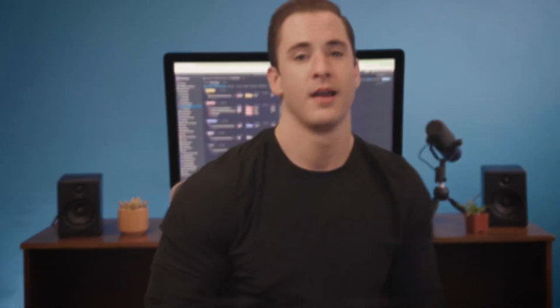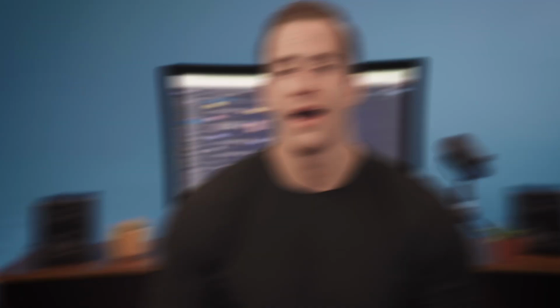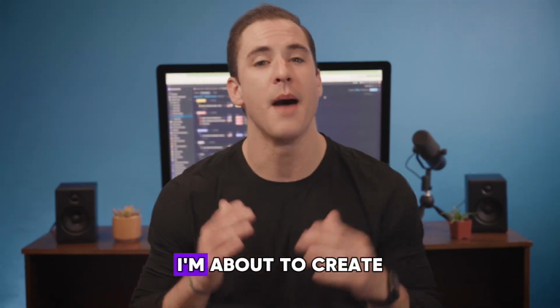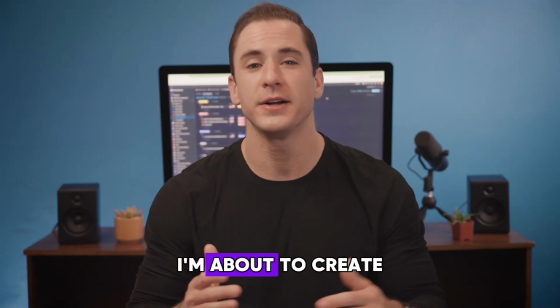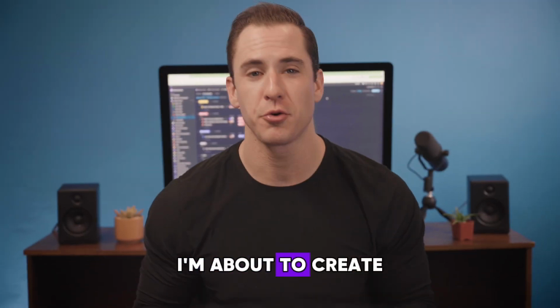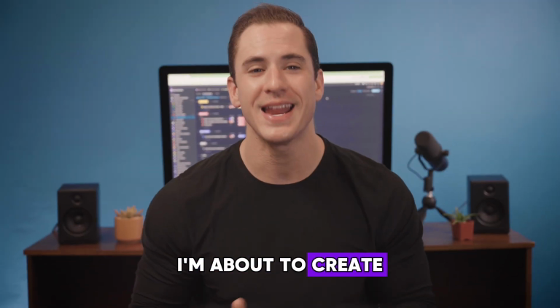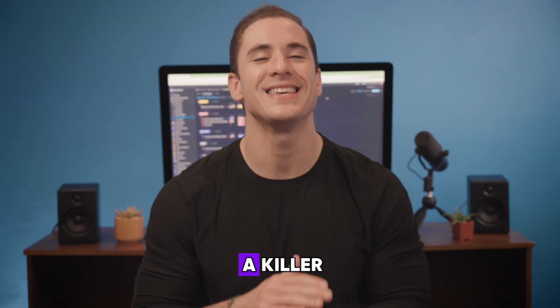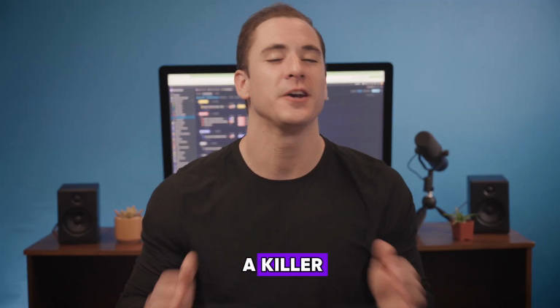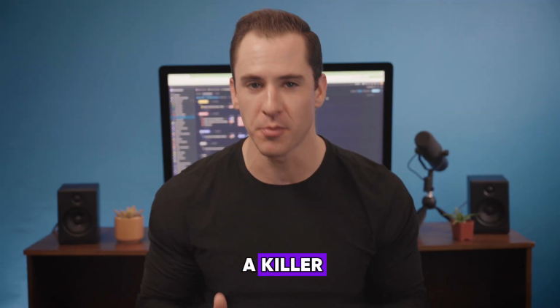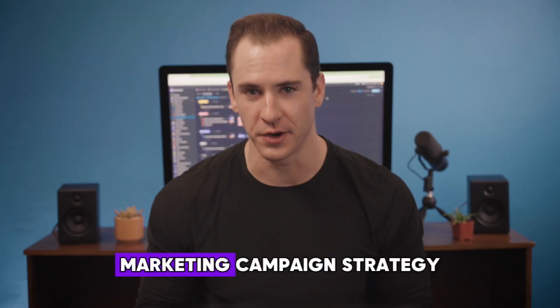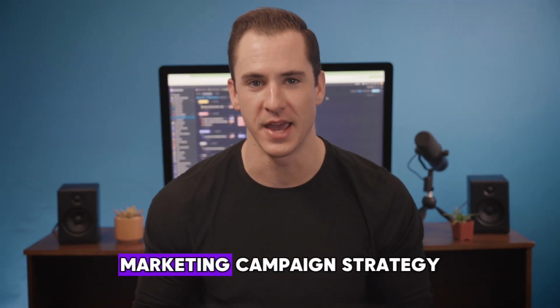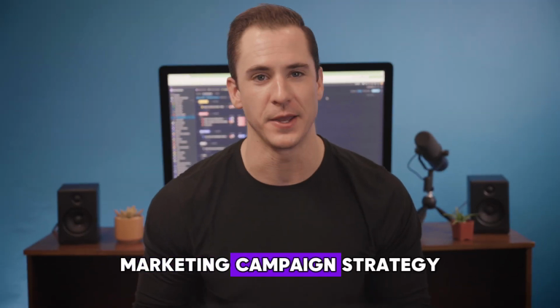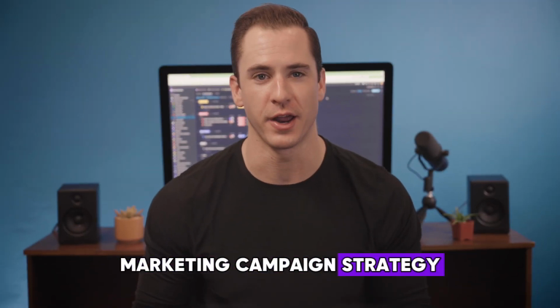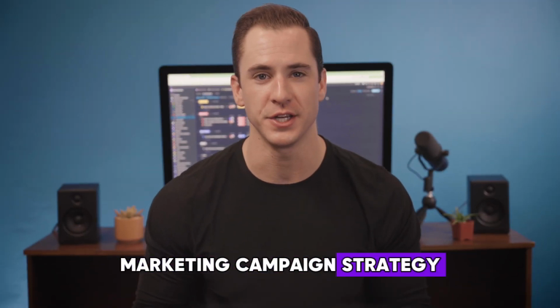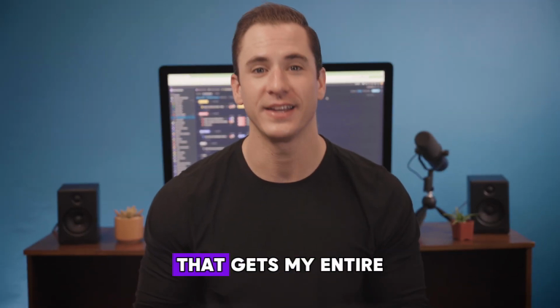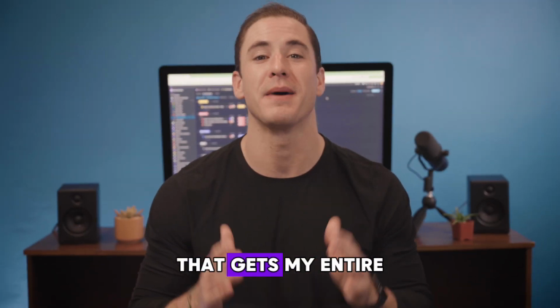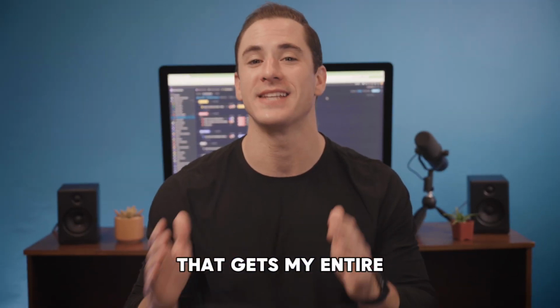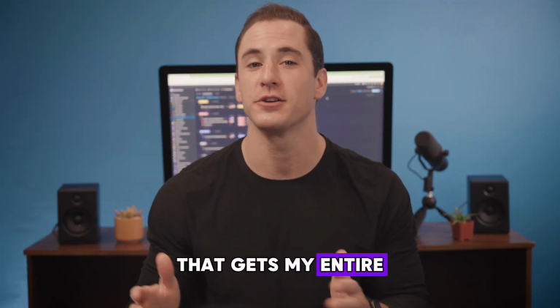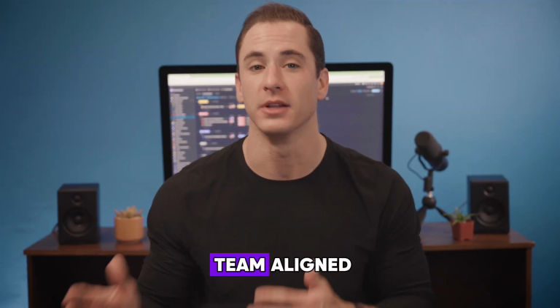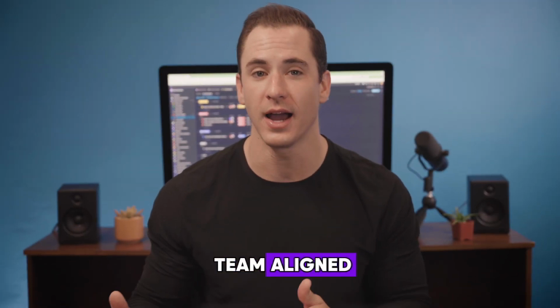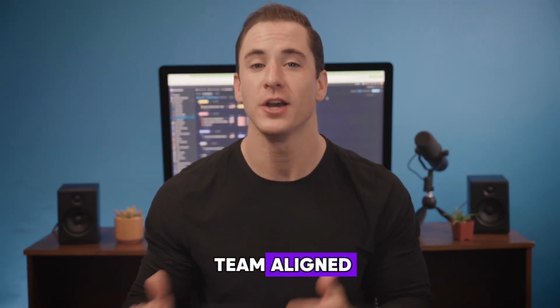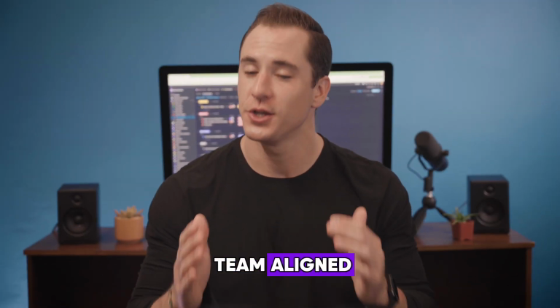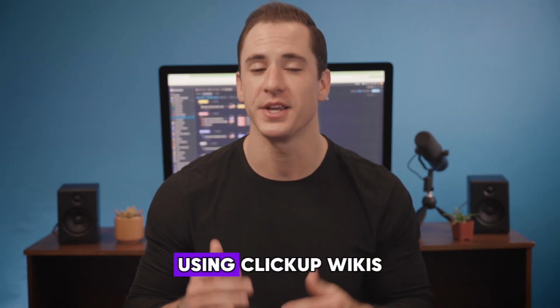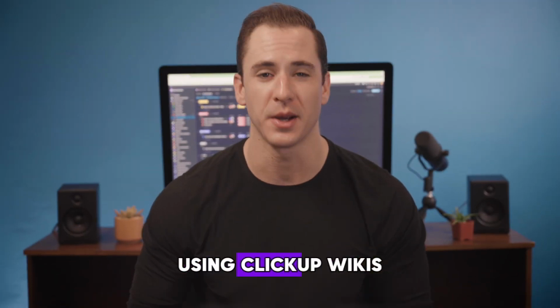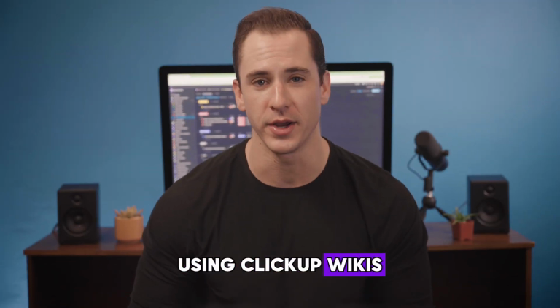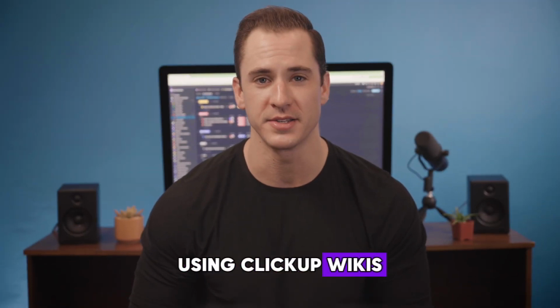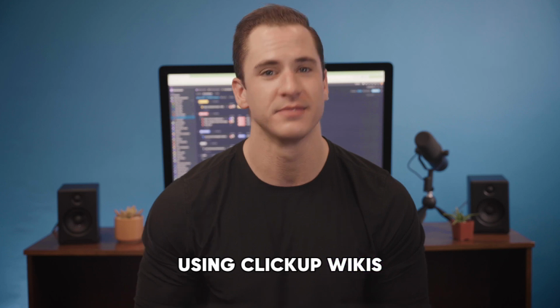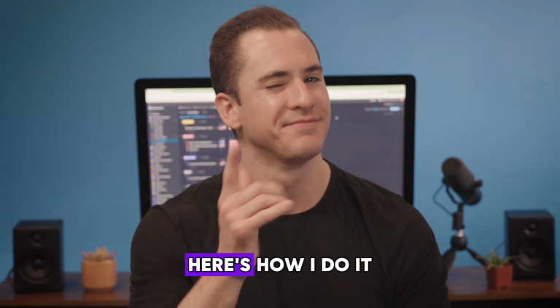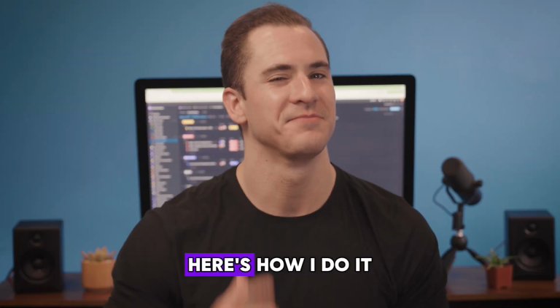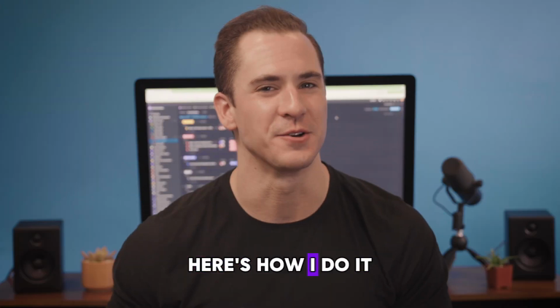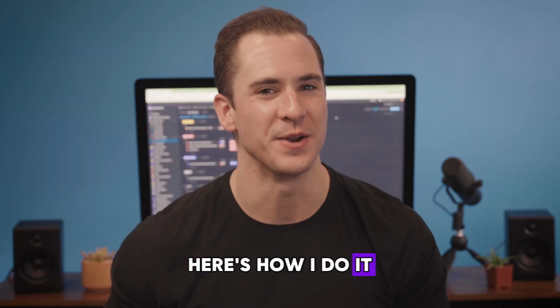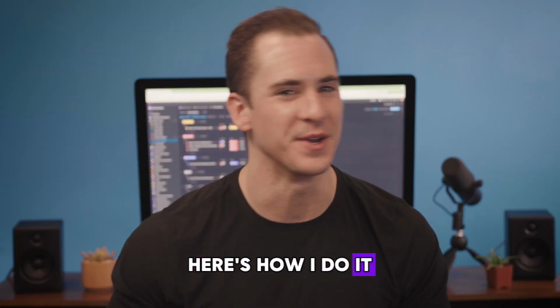I'm about to create a killer marketing campaign strategy that gets my entire team aligned using ClickUp wikis. Here's how I do it.